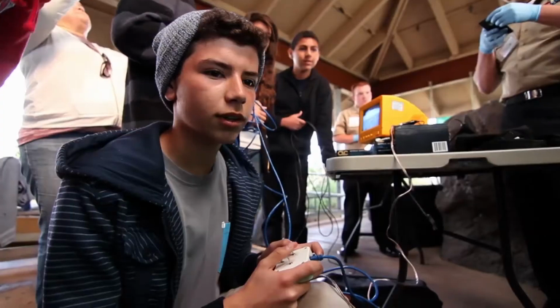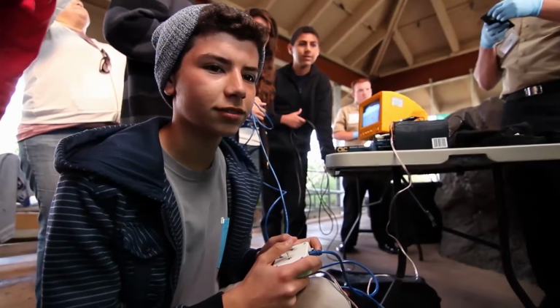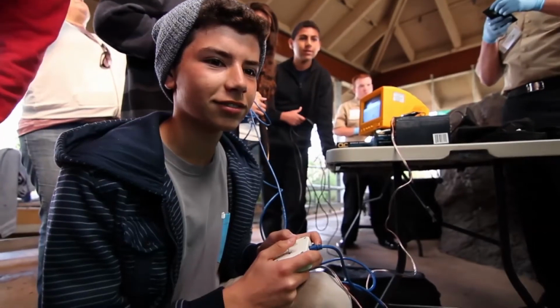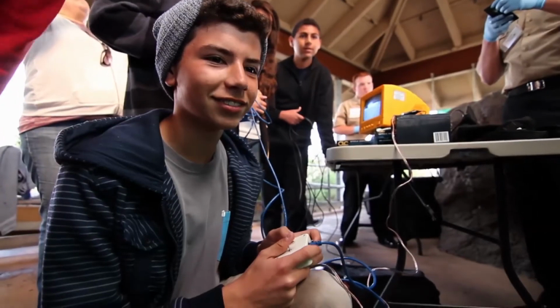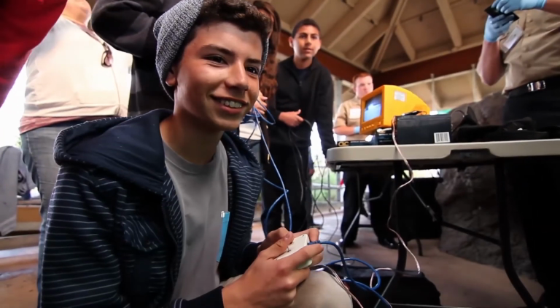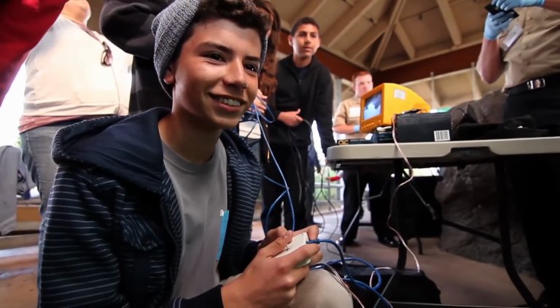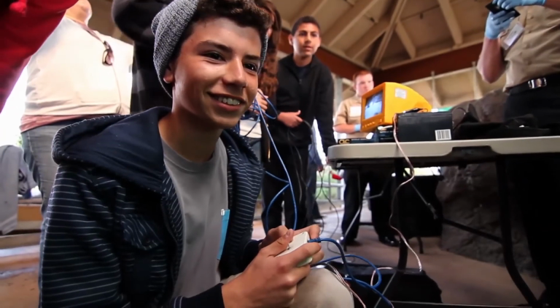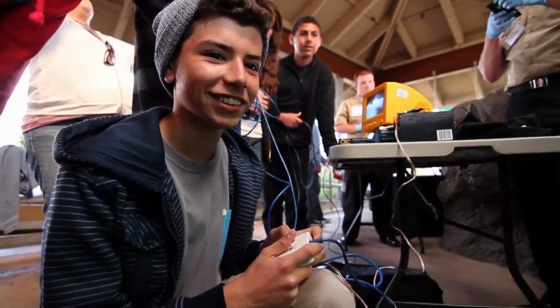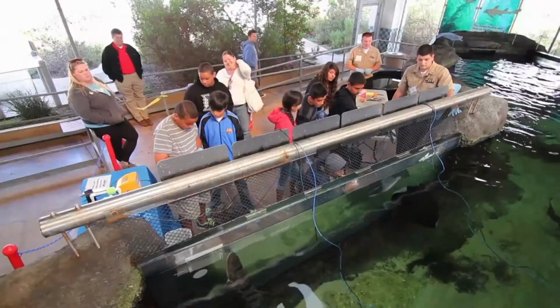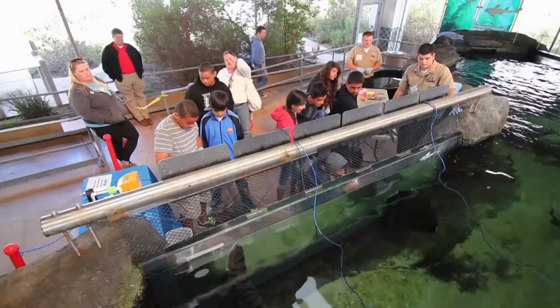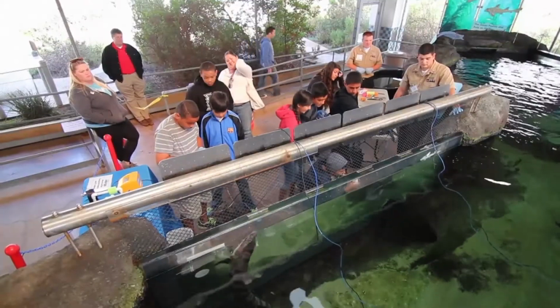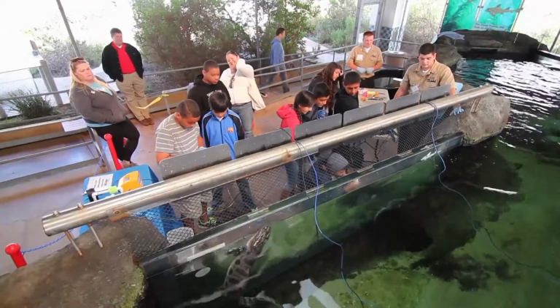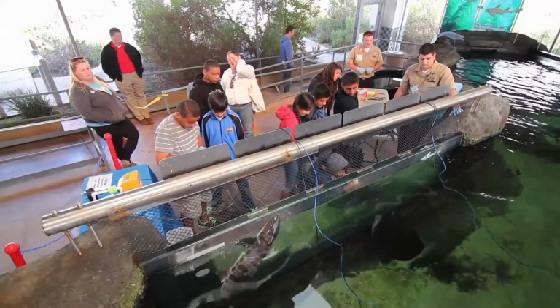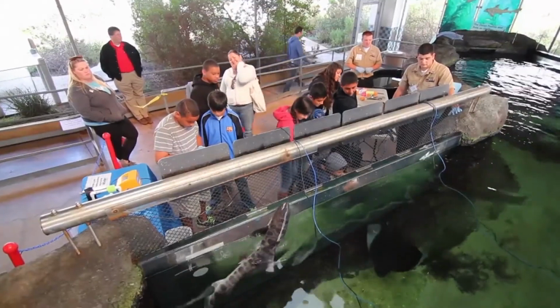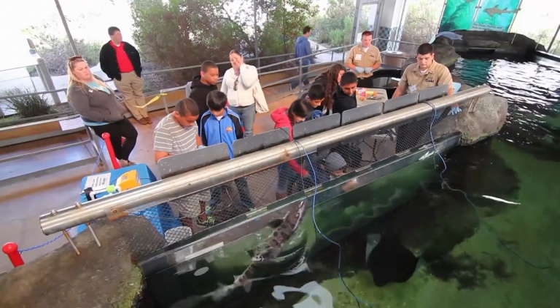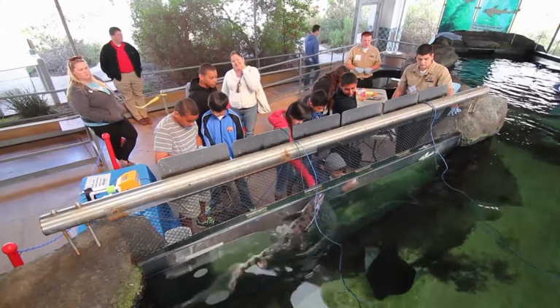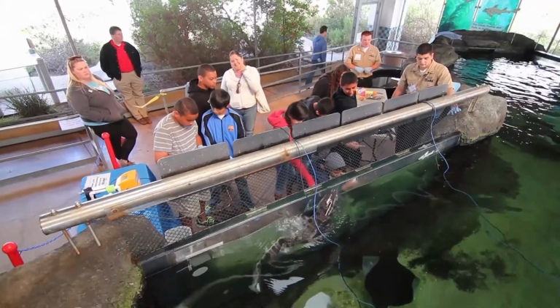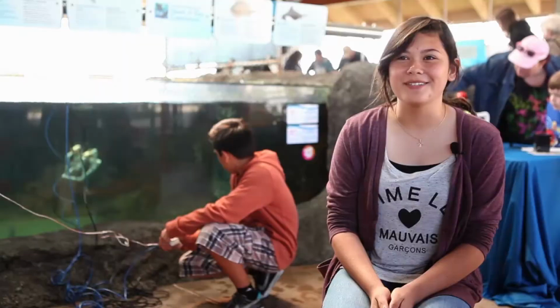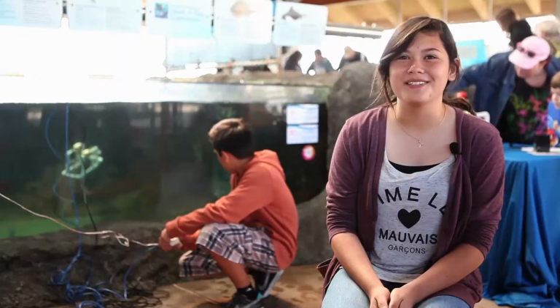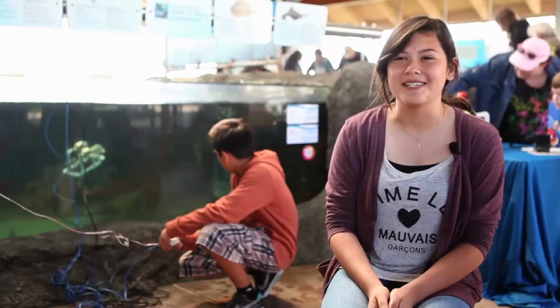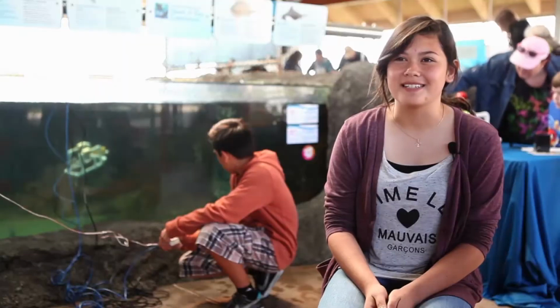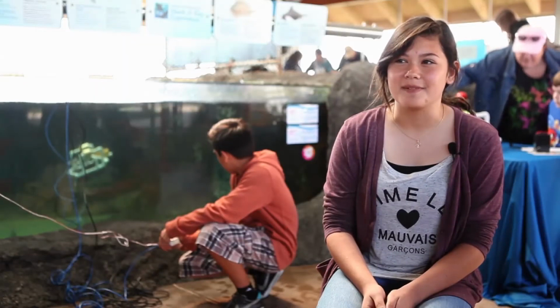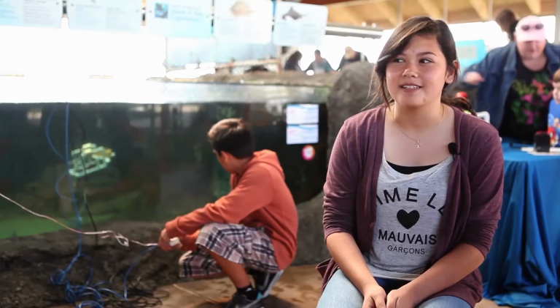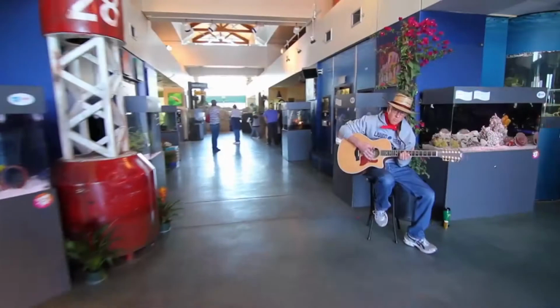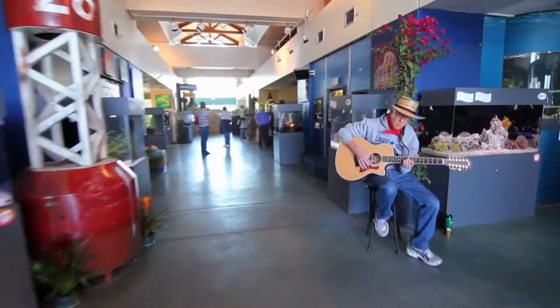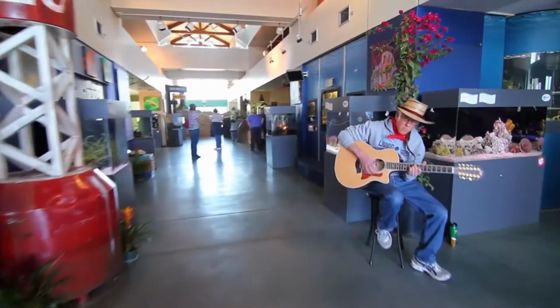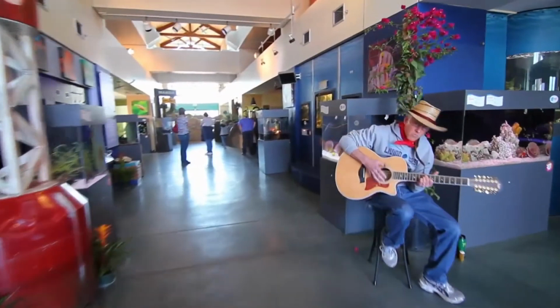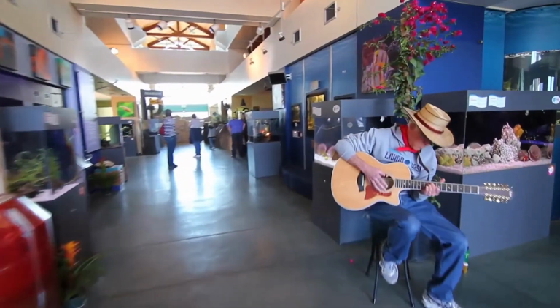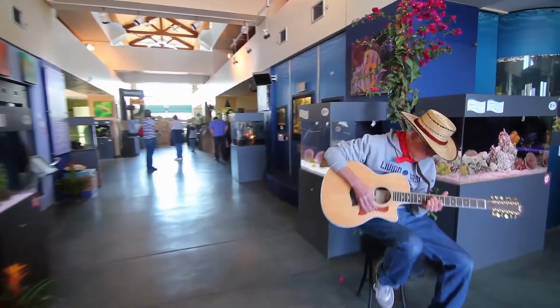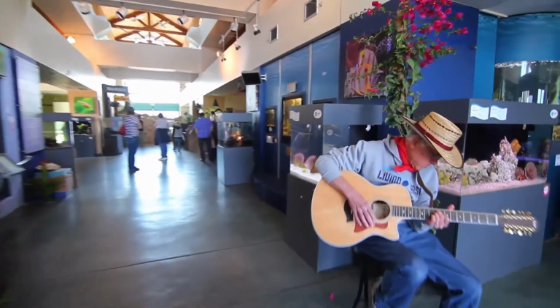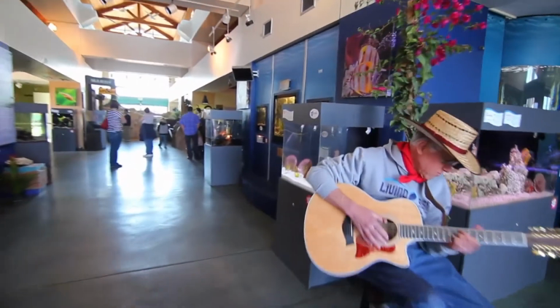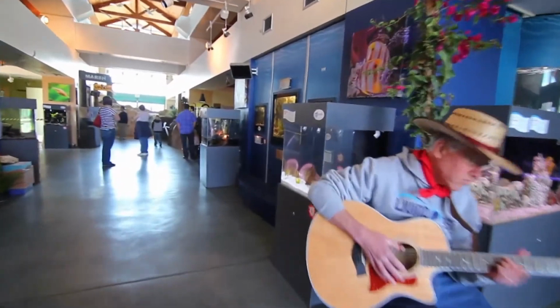As for the students, this day will be hard to forget. It was an amazing experience. For the Living Coast Discovery Center, I'm Salvador Rivera.